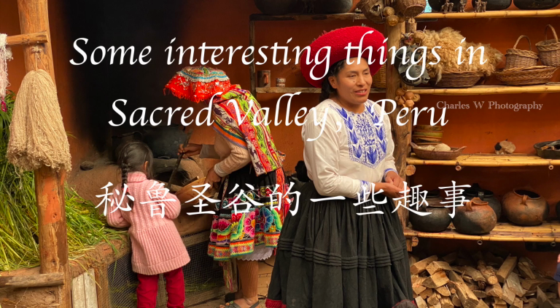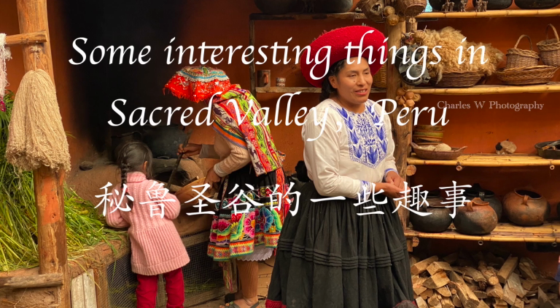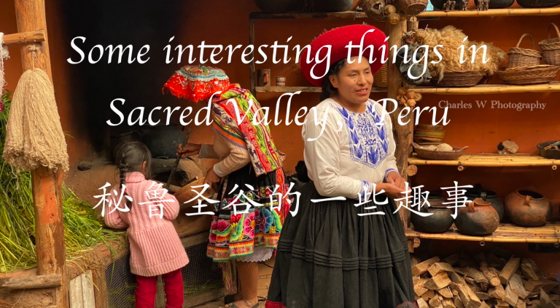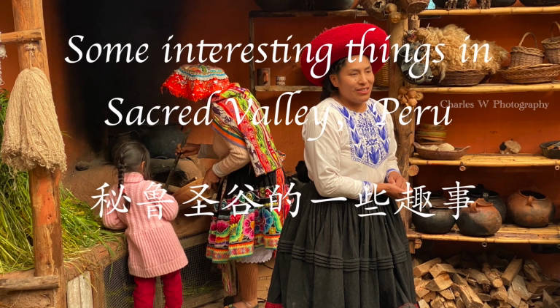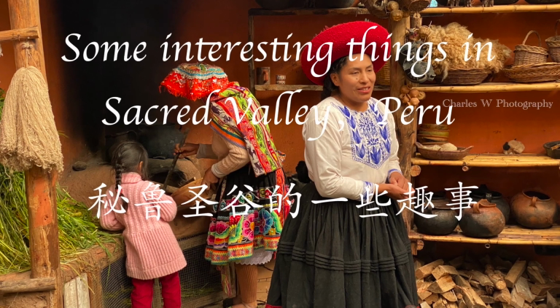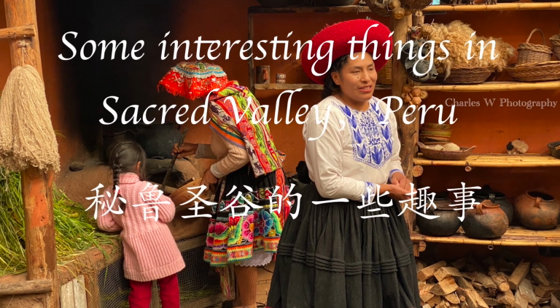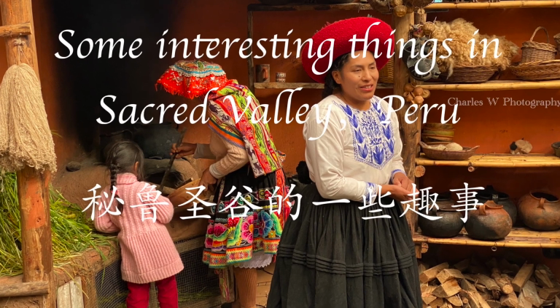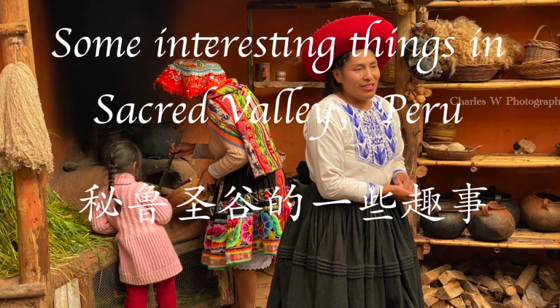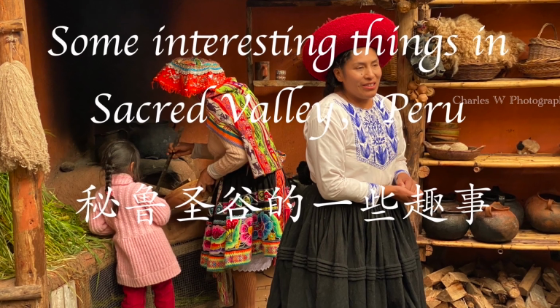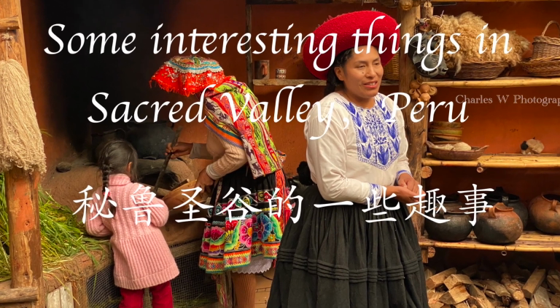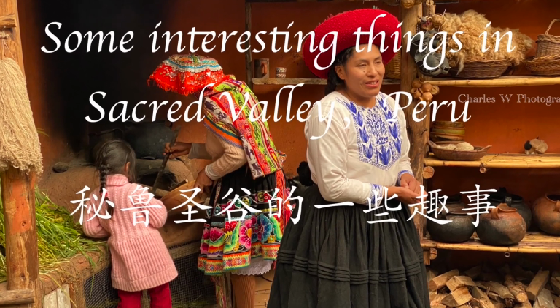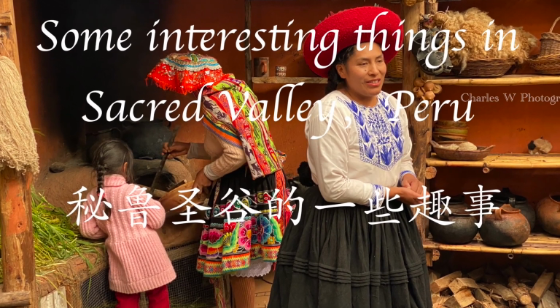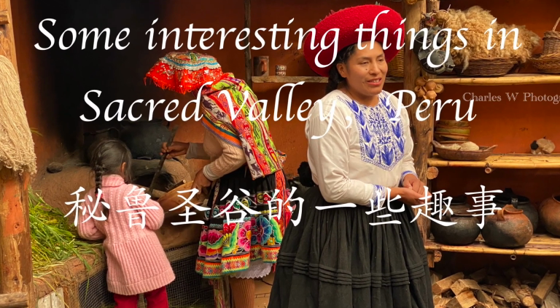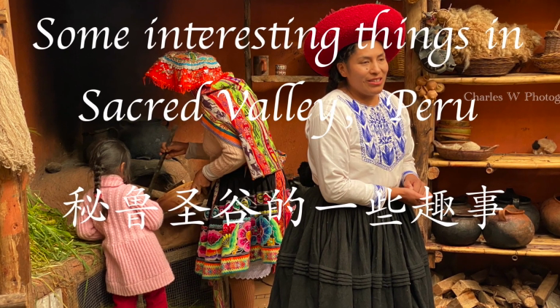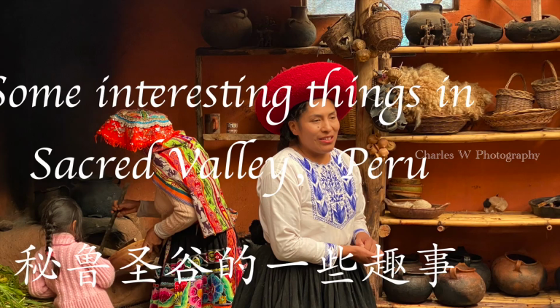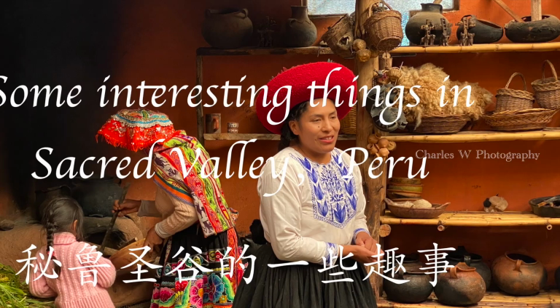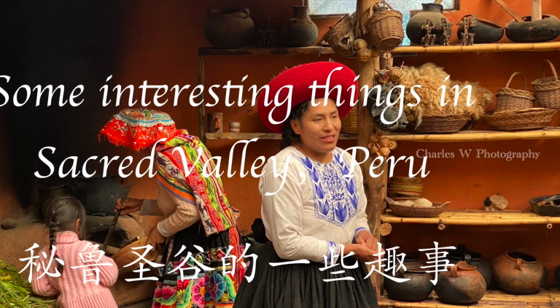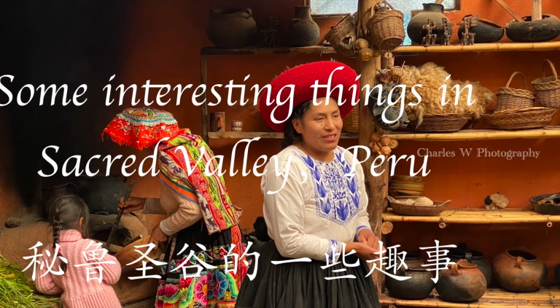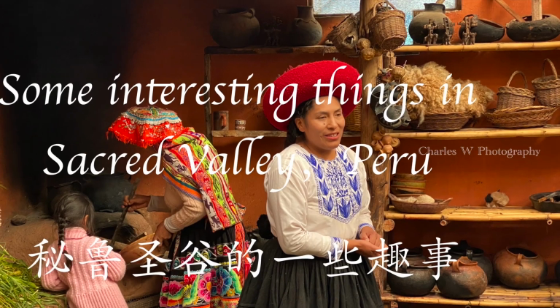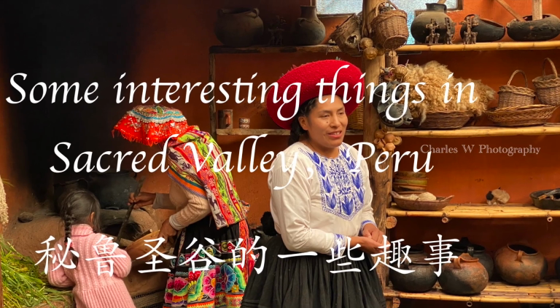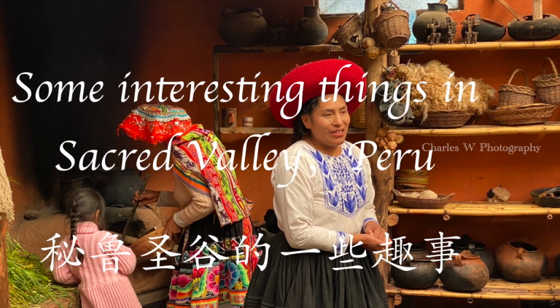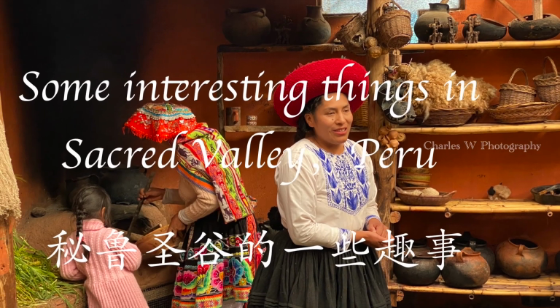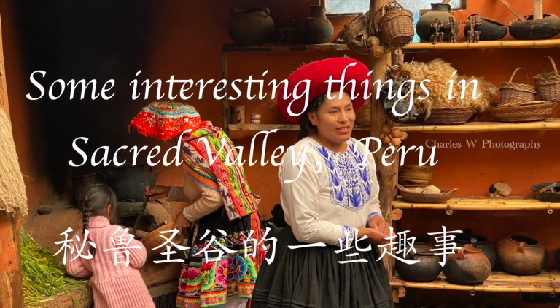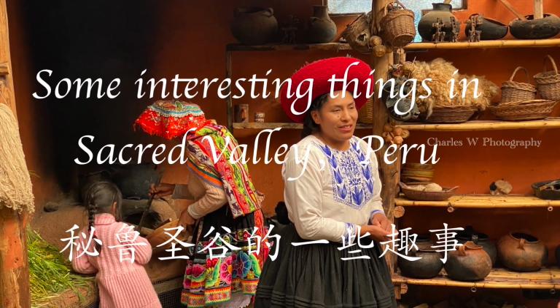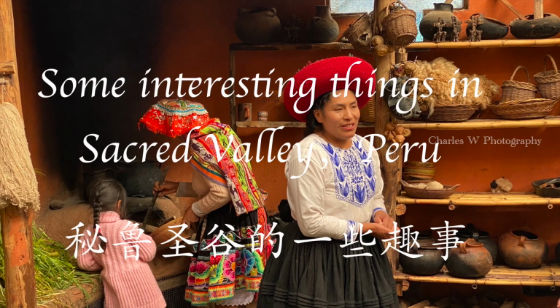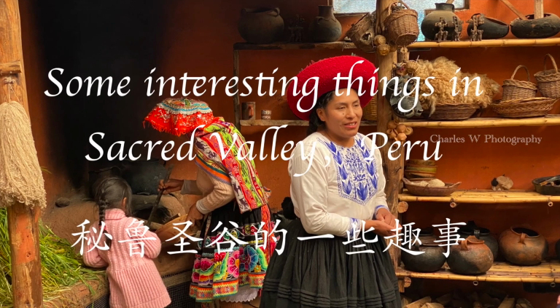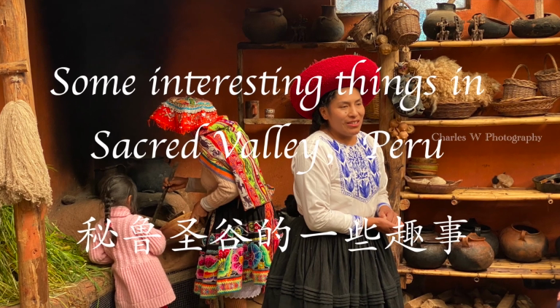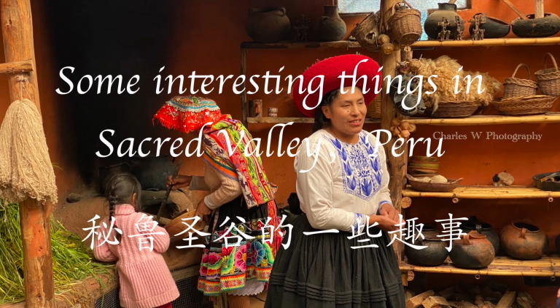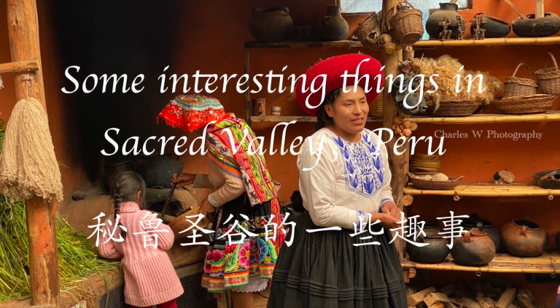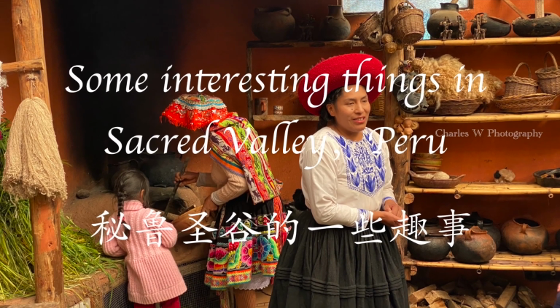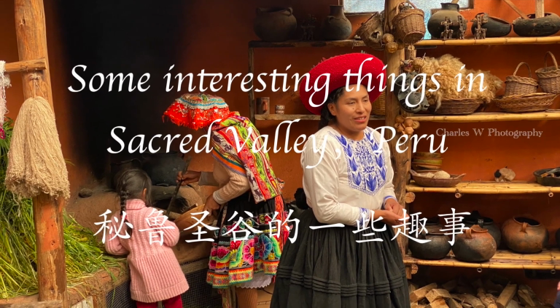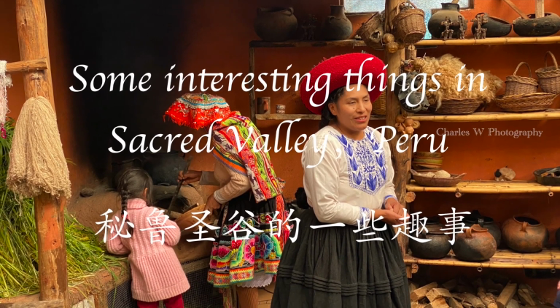The Sacred Valley is a region in Peru's Andean Highlands, along with Cusco and Machu Picchu.